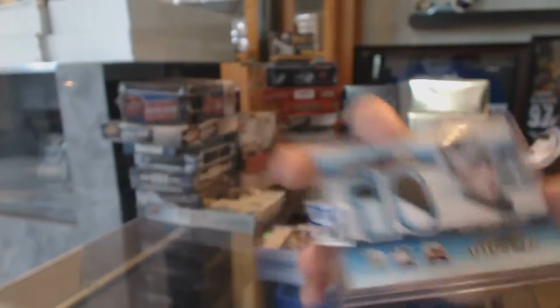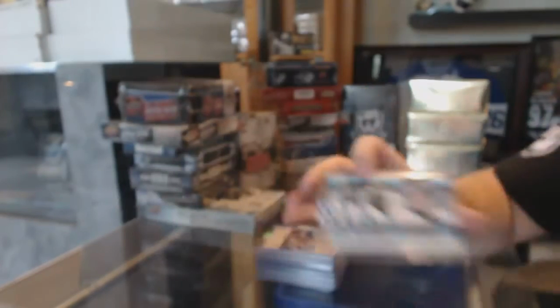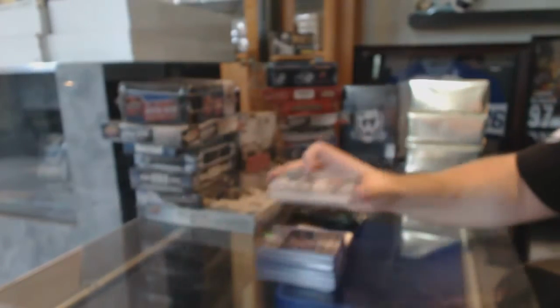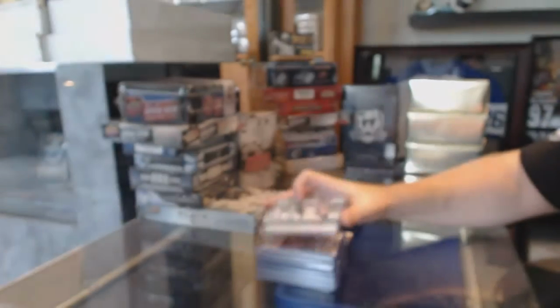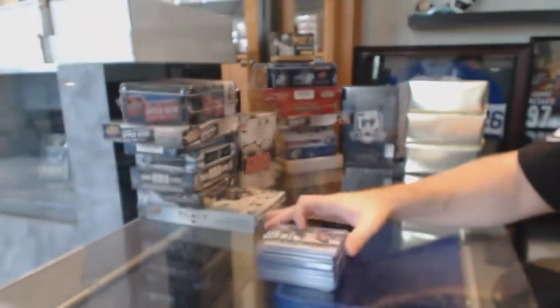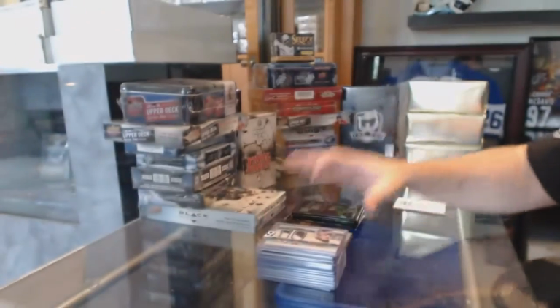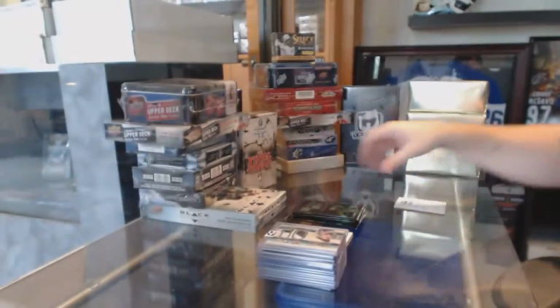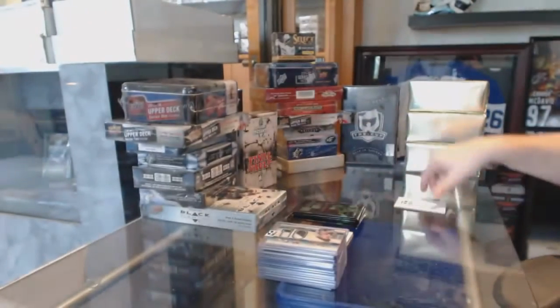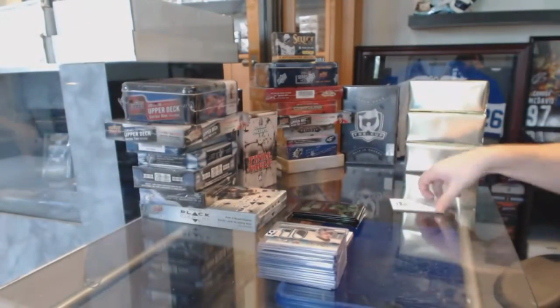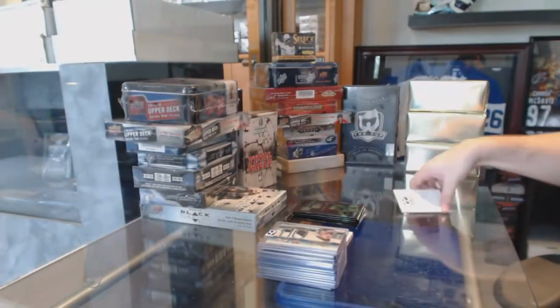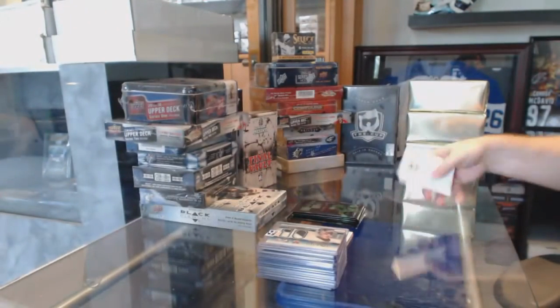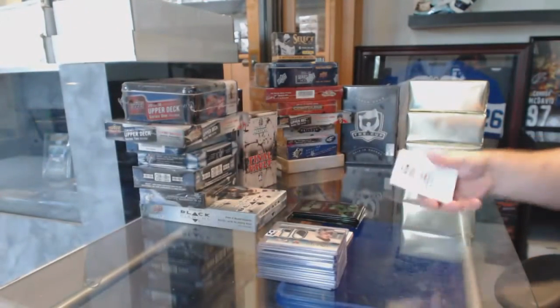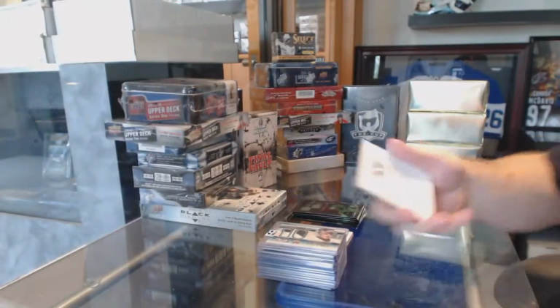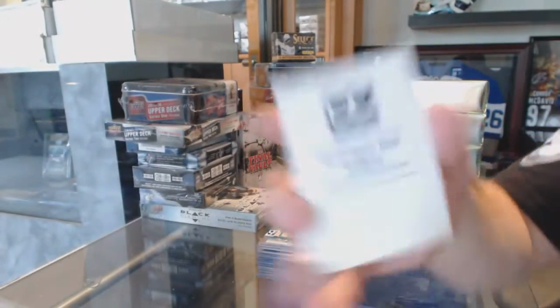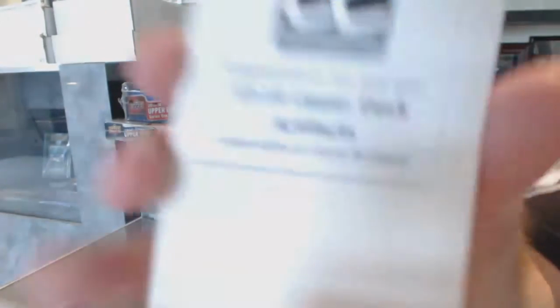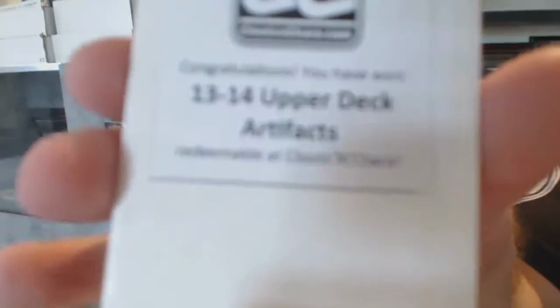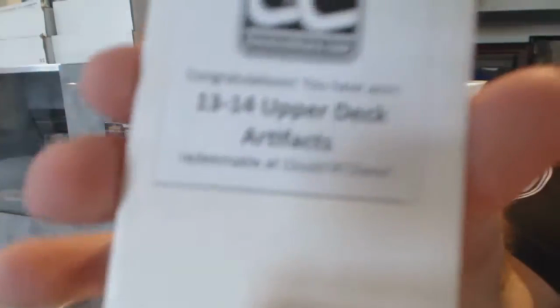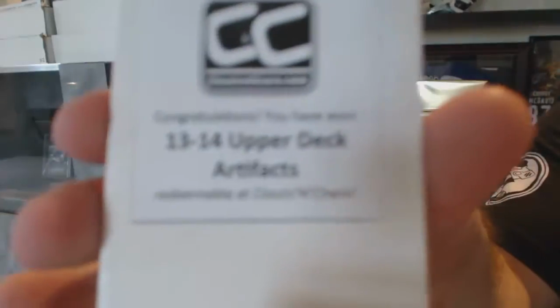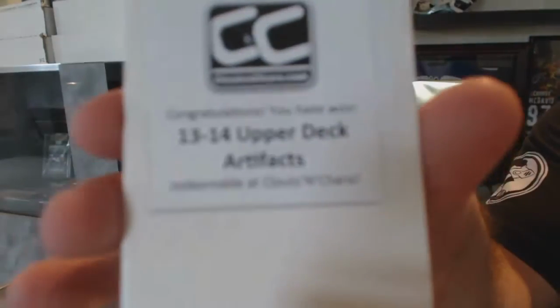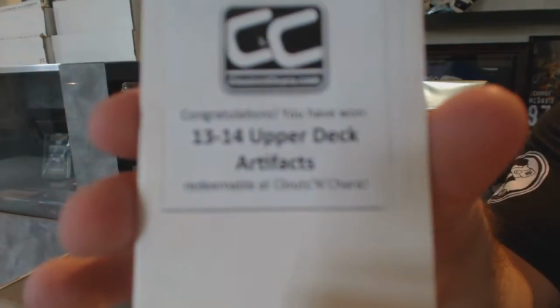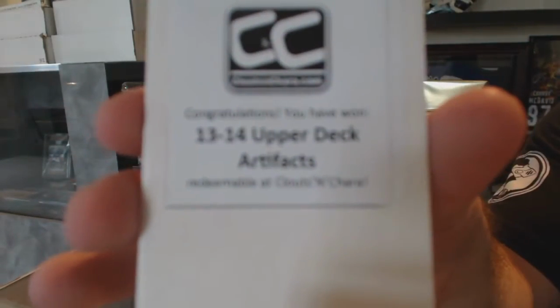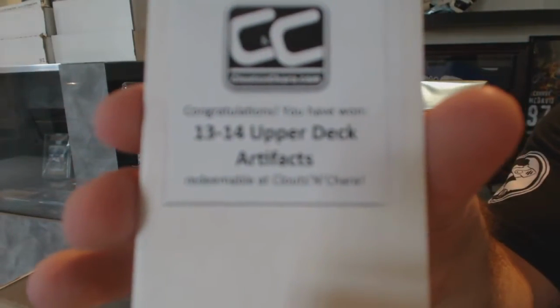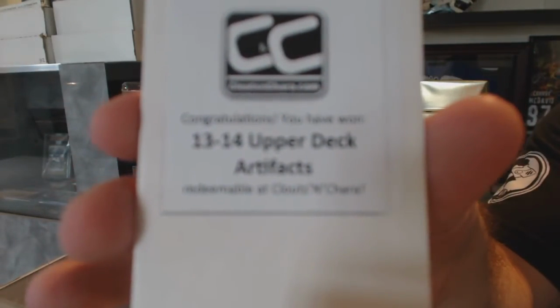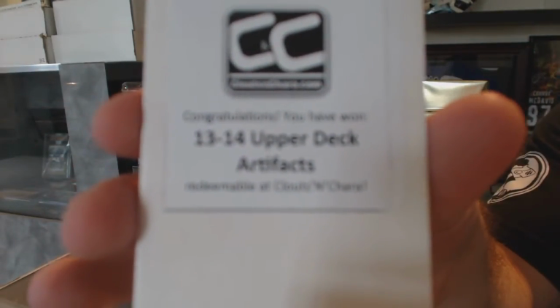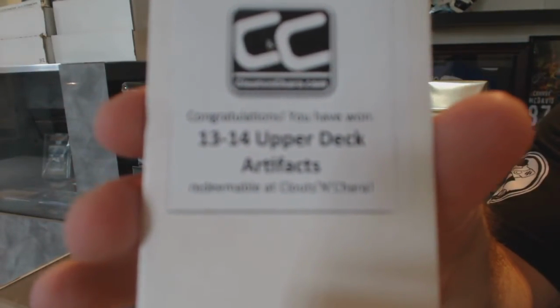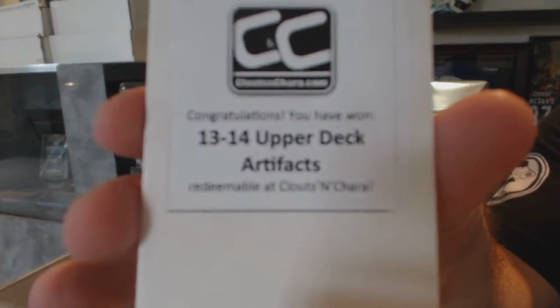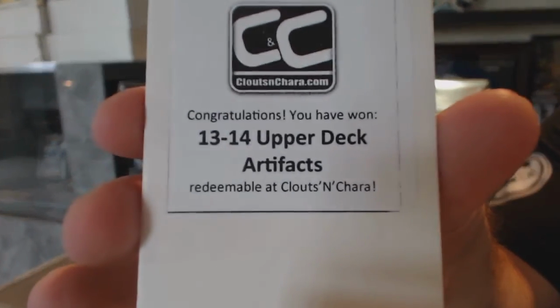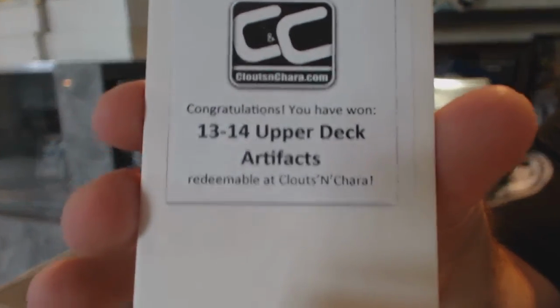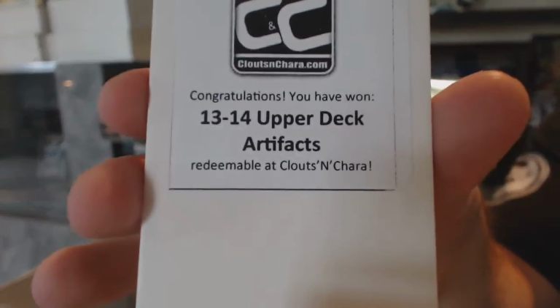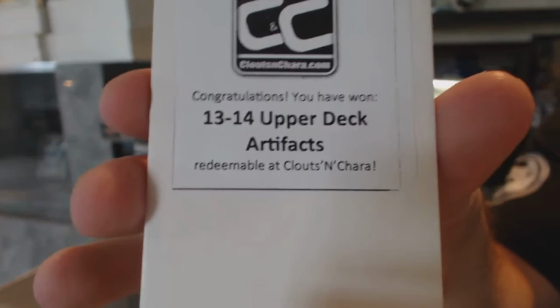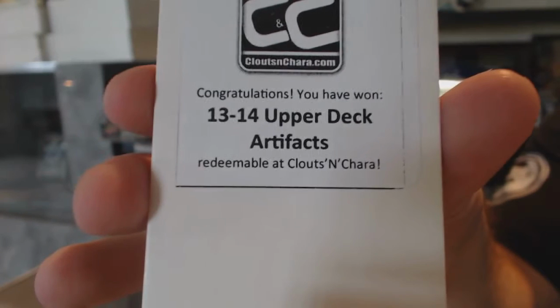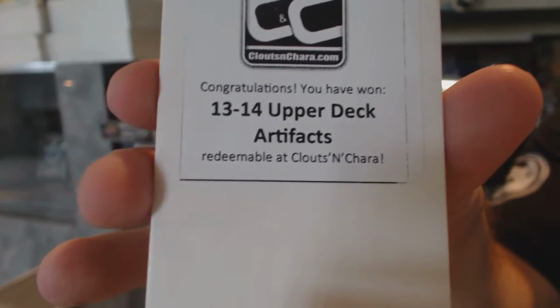And the box in this one is 13-14 Upper Deck Artifacts.